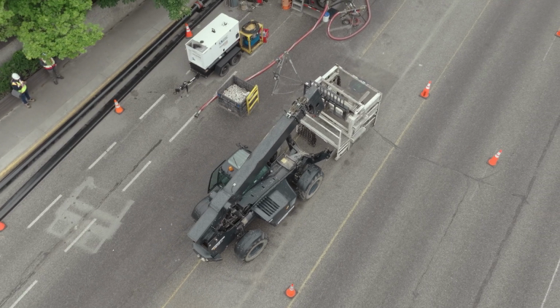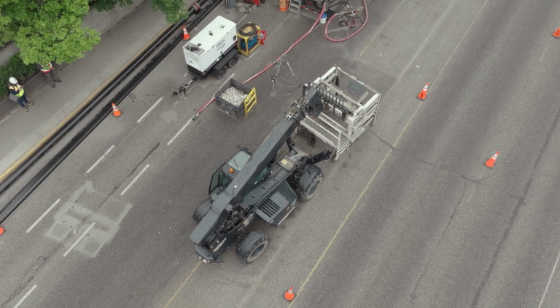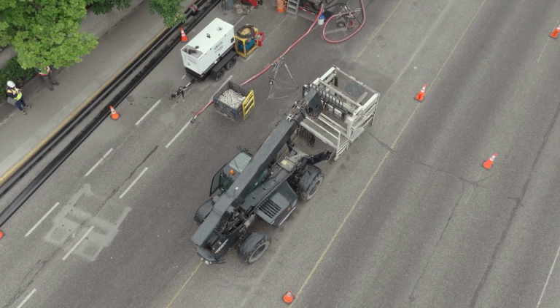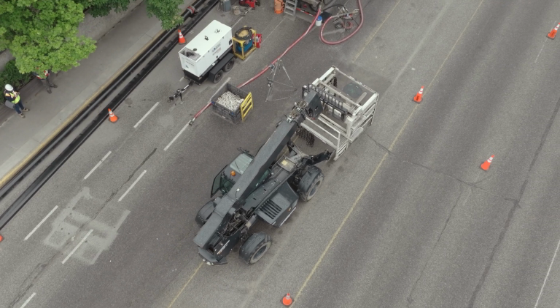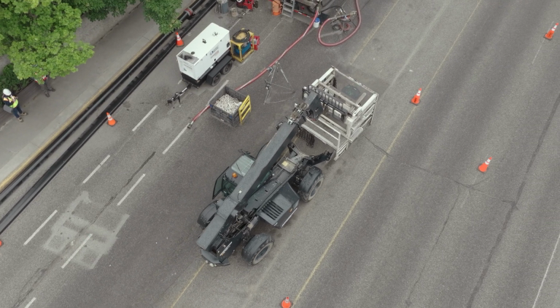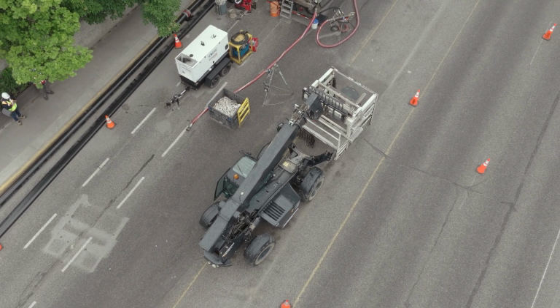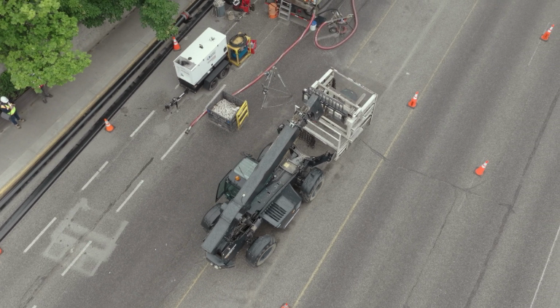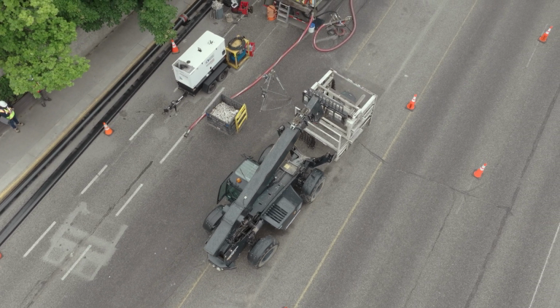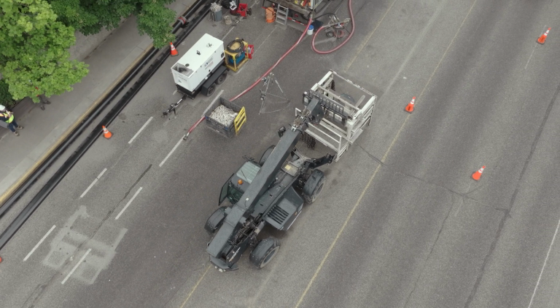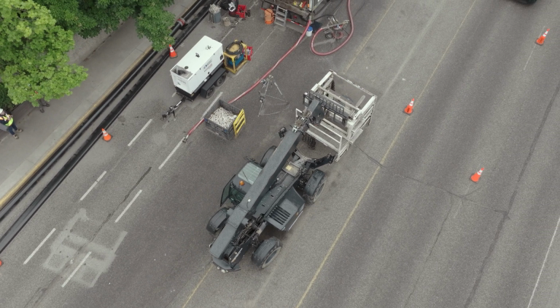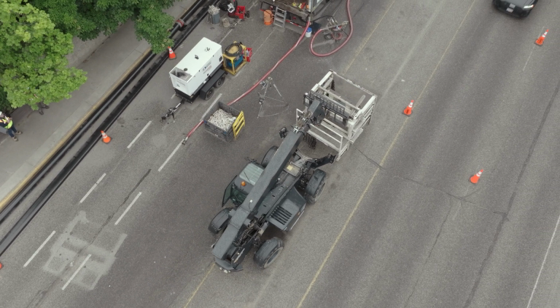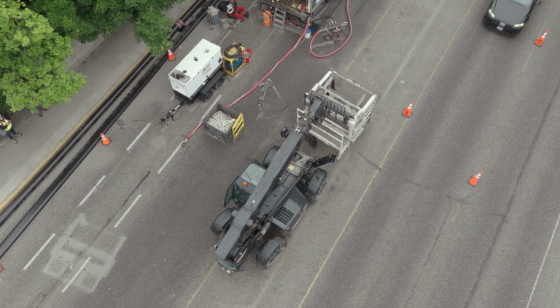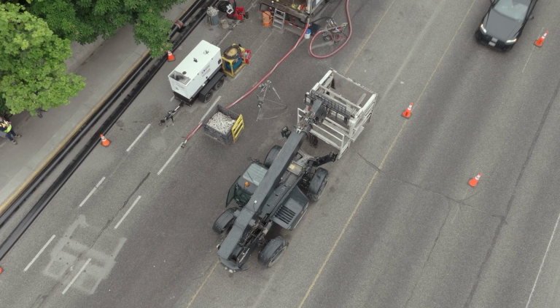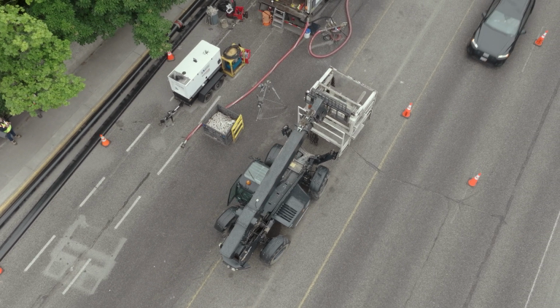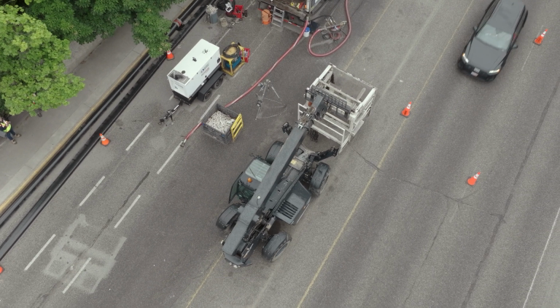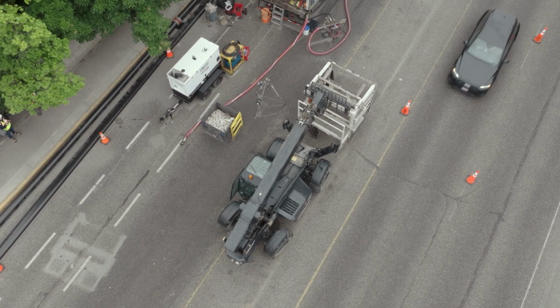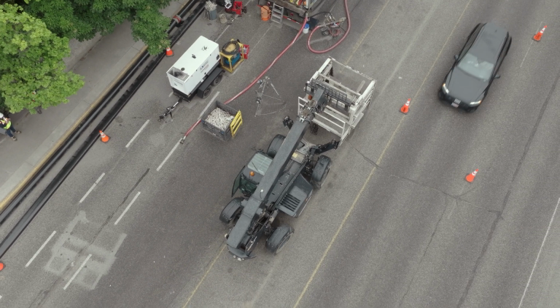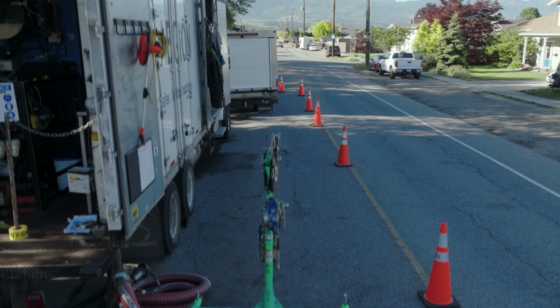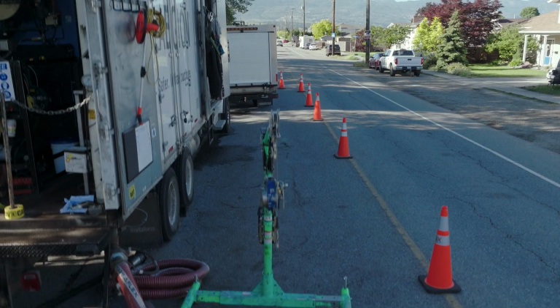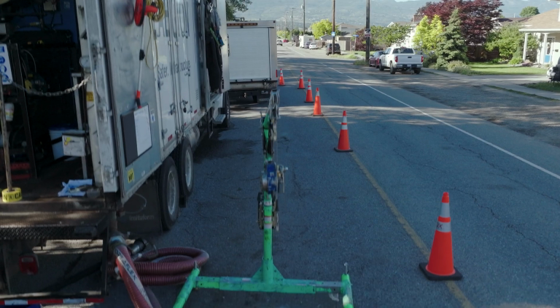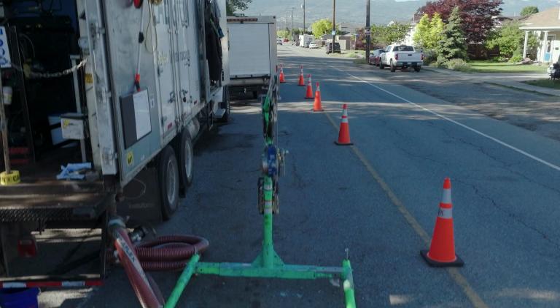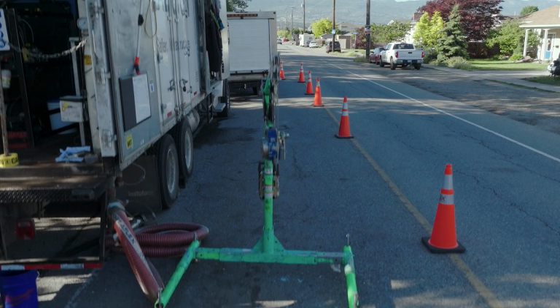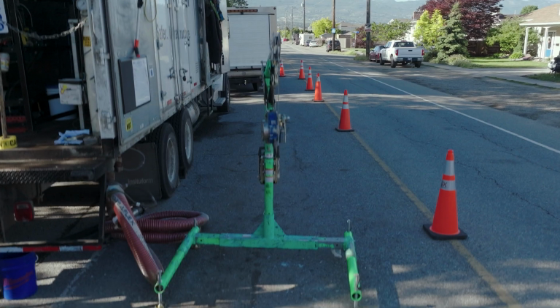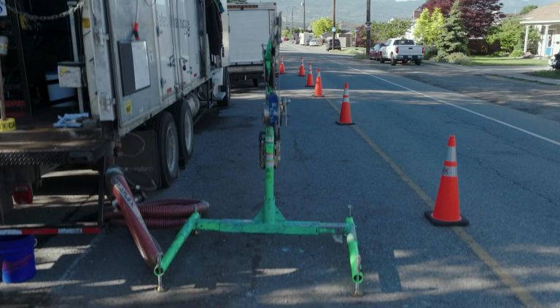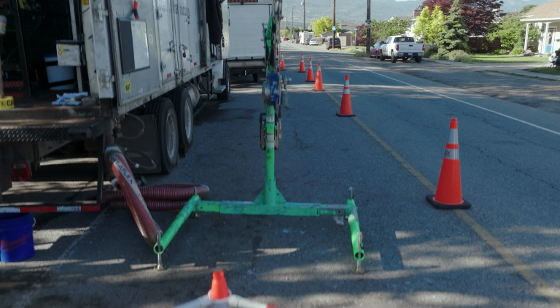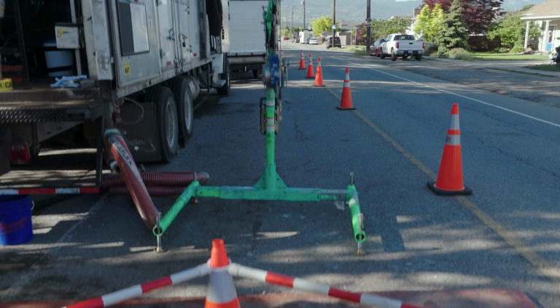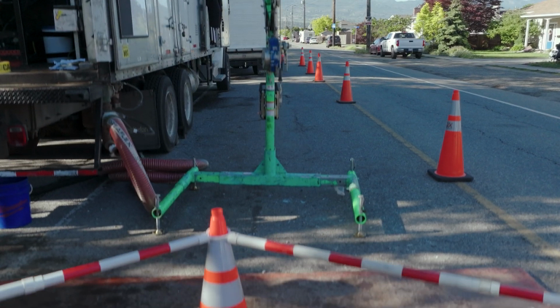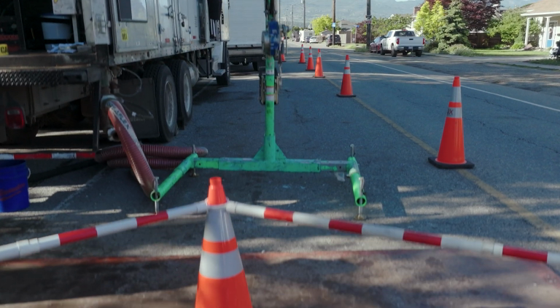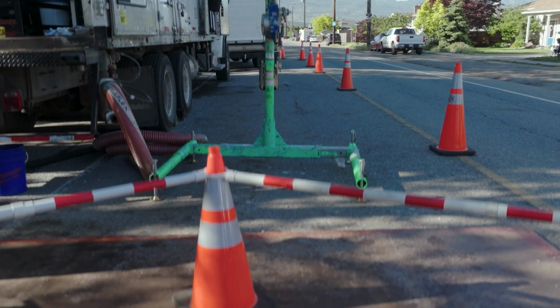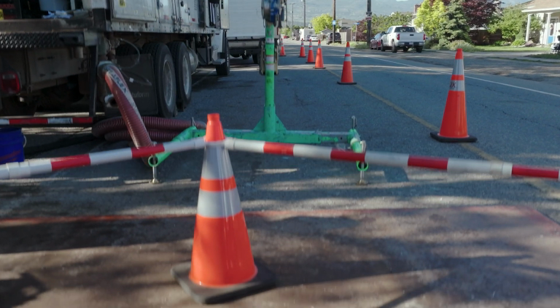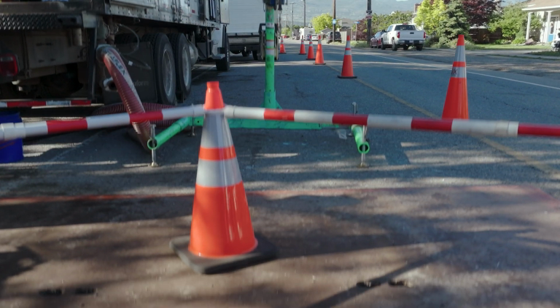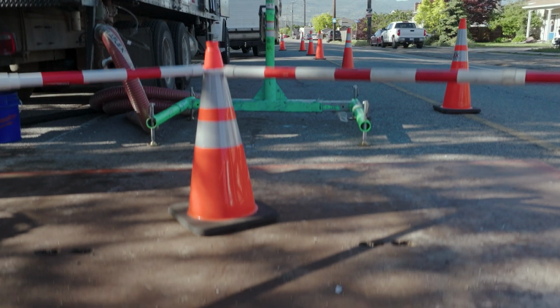We don't do any disruption from digs. We utilize the manholes for access. We reline it, and there's no digging.